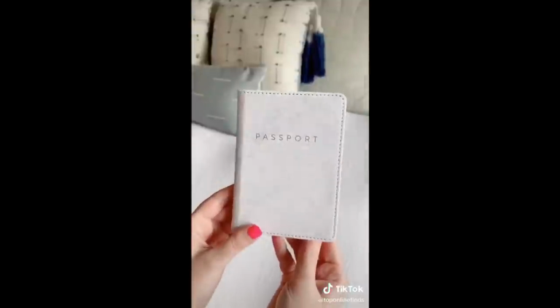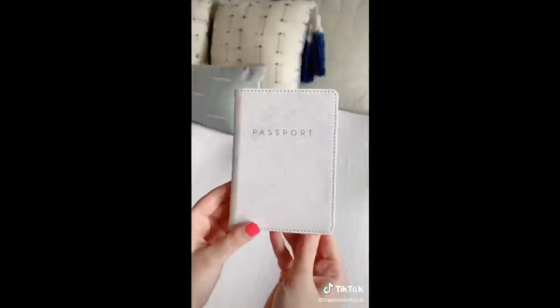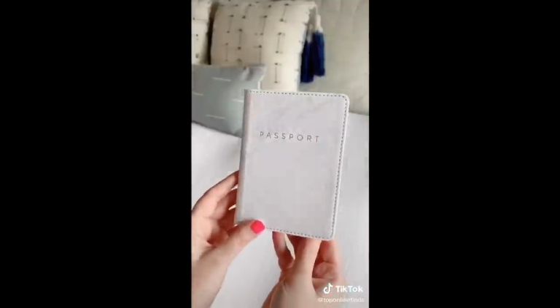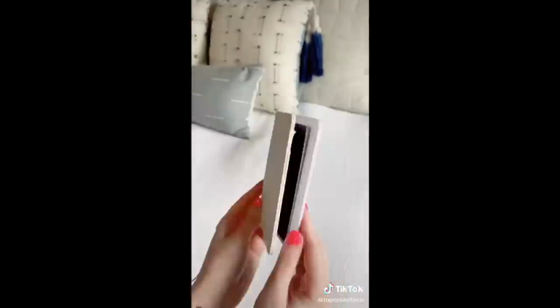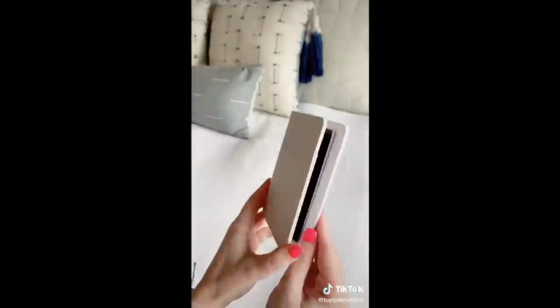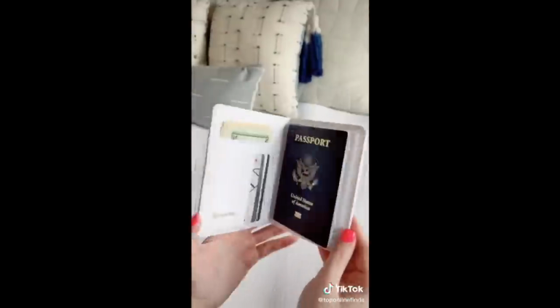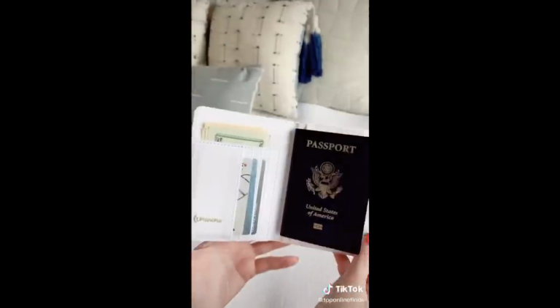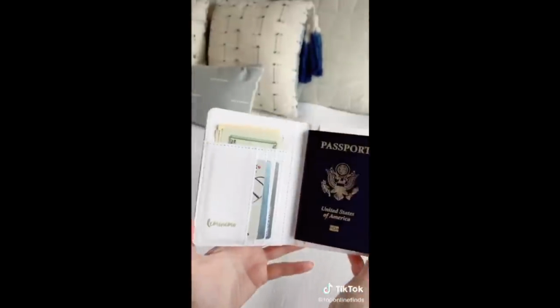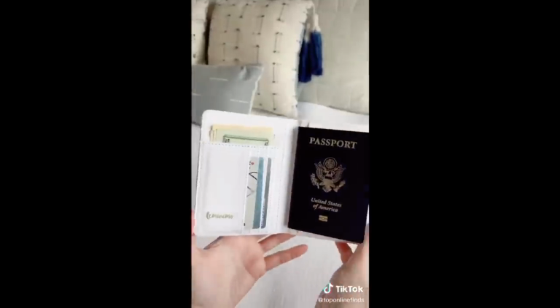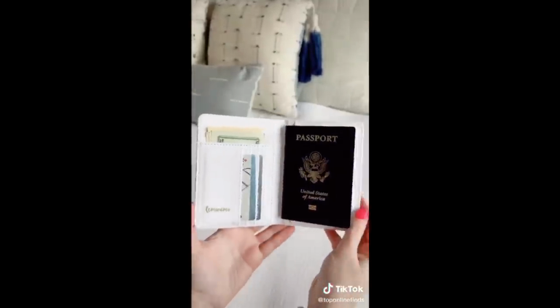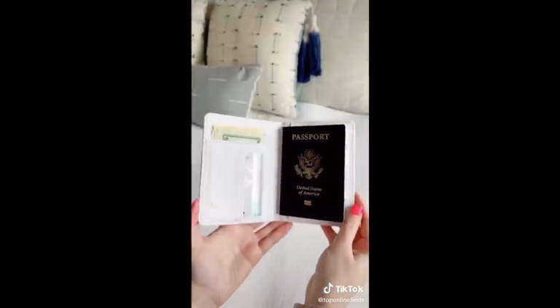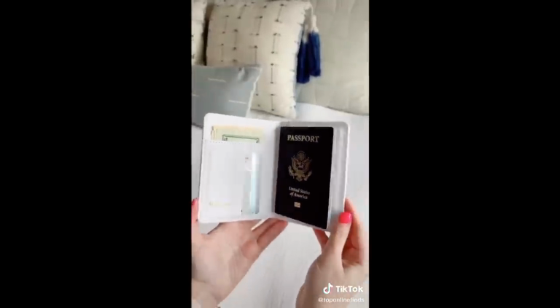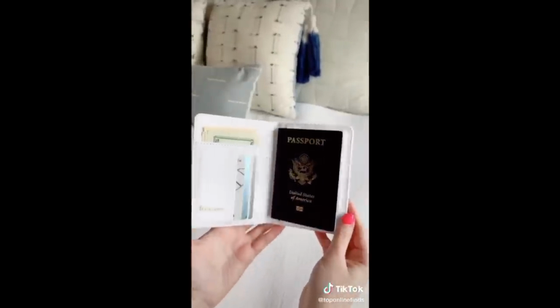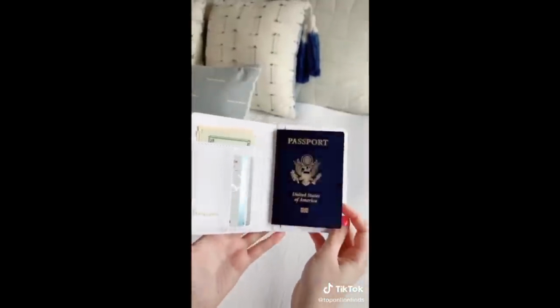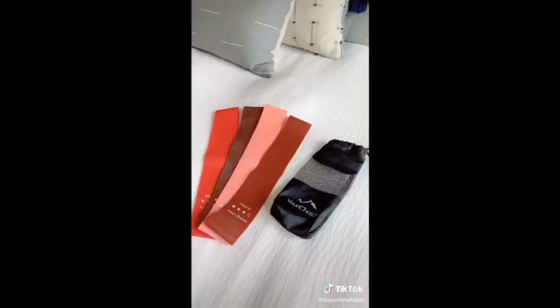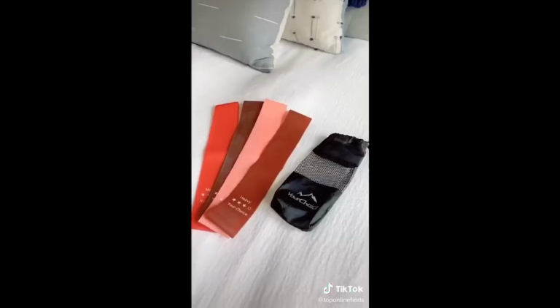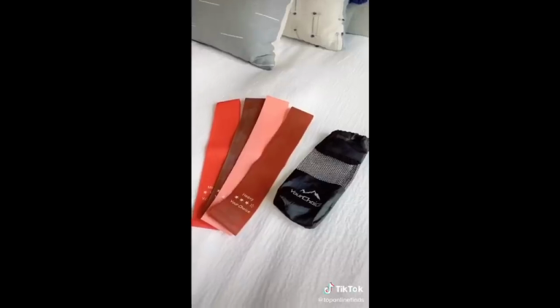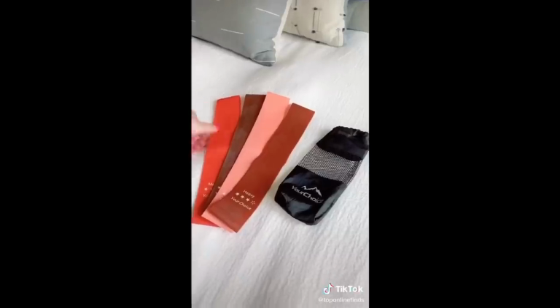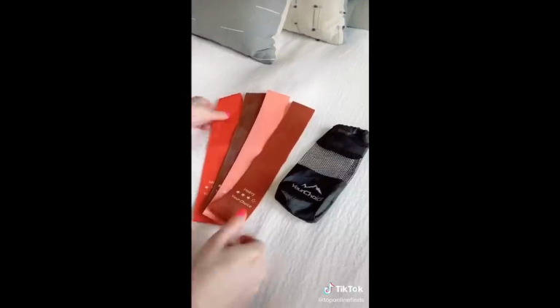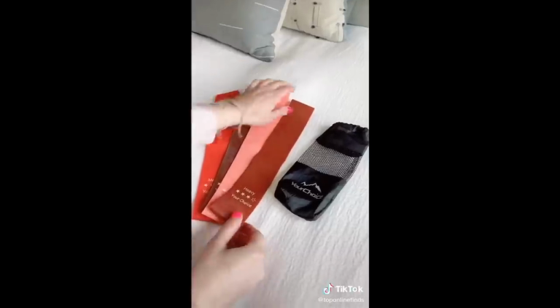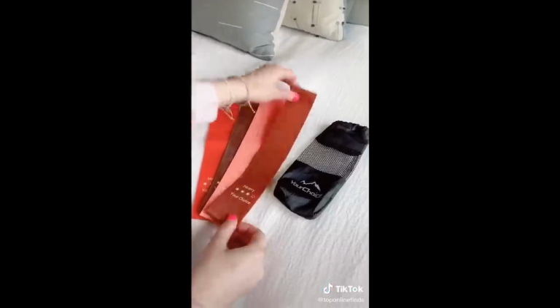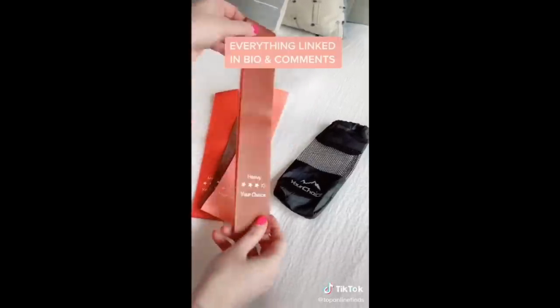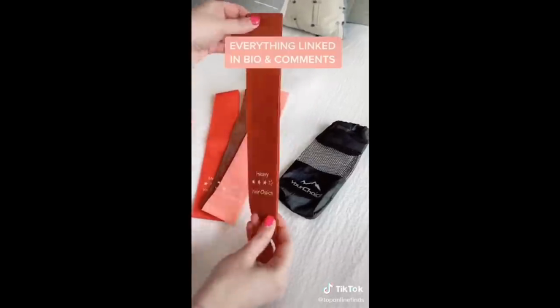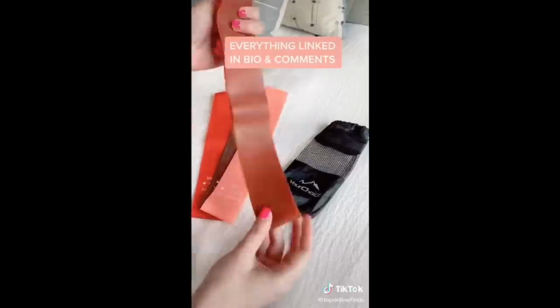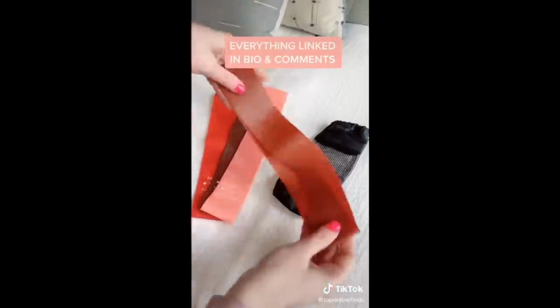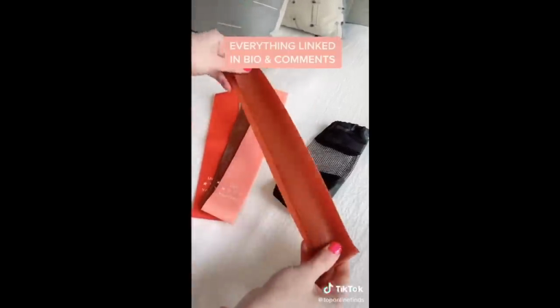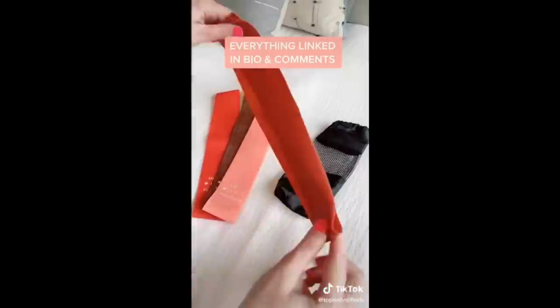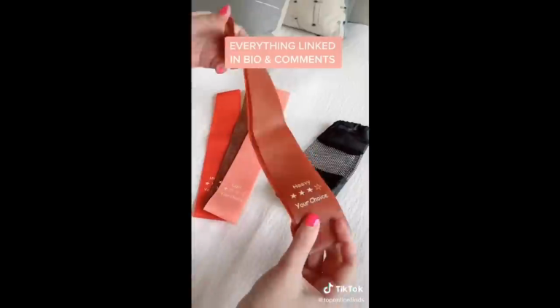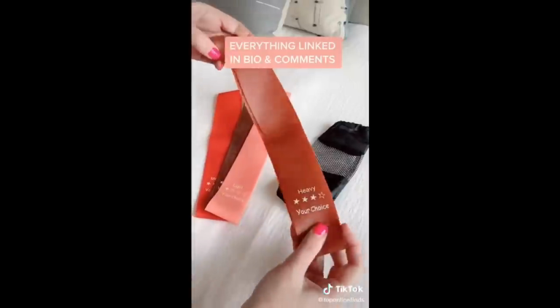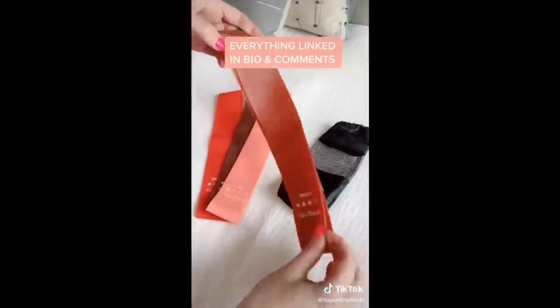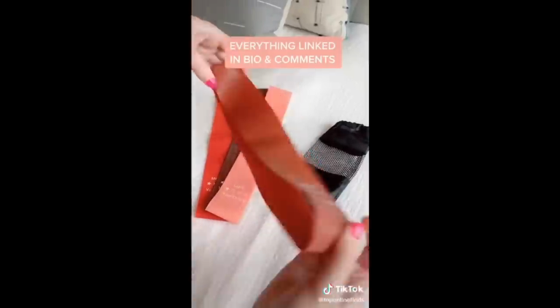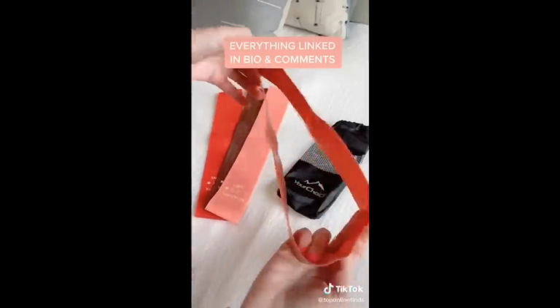This cute holder for my passport and credit cards. And lastly, these workout bands to be able to work out while you're at your hotel.